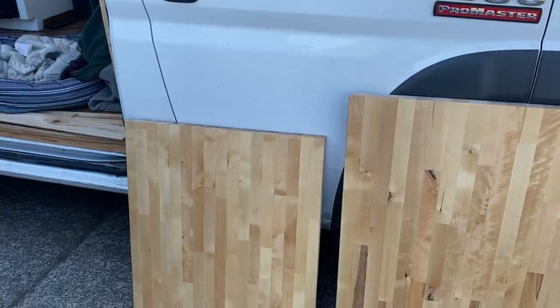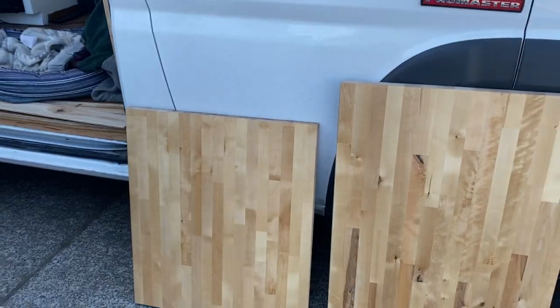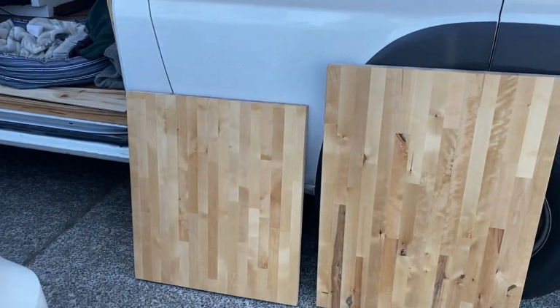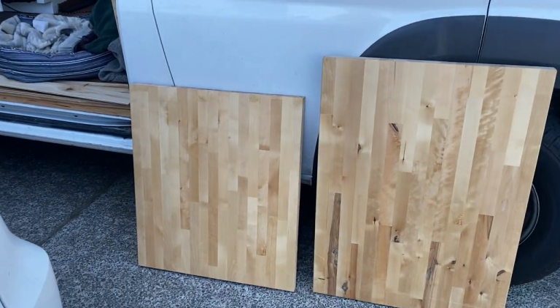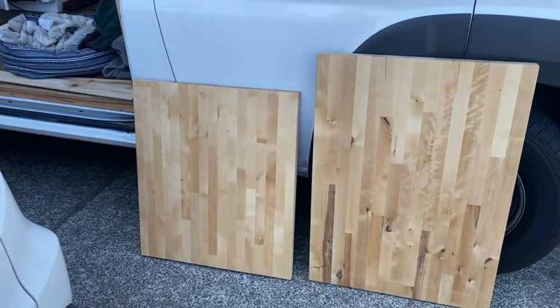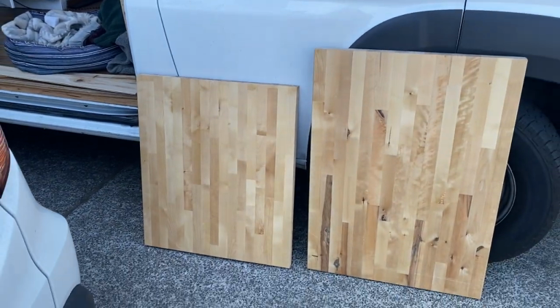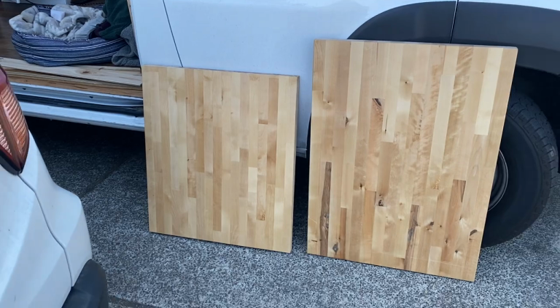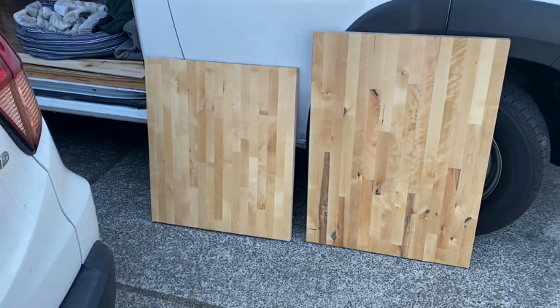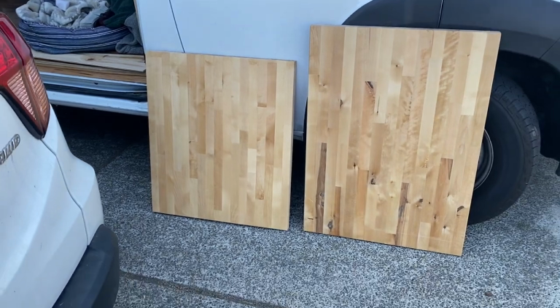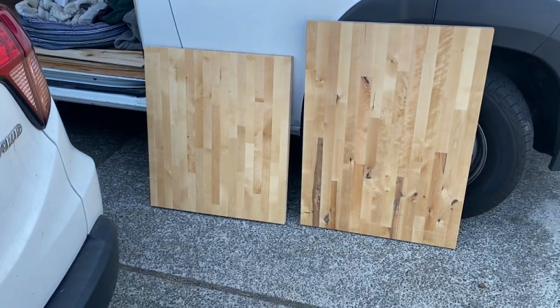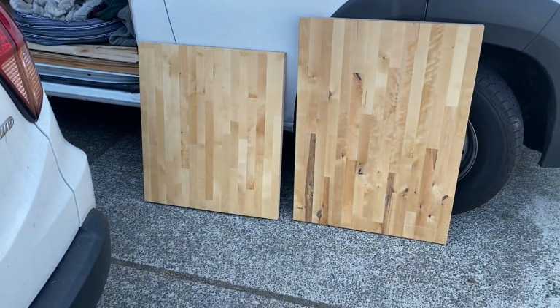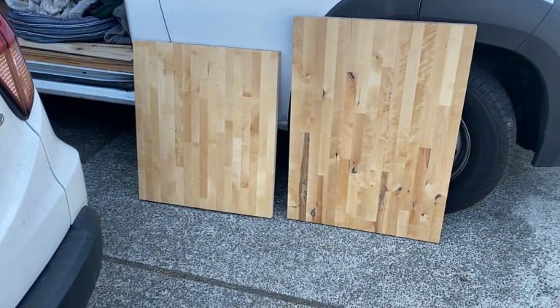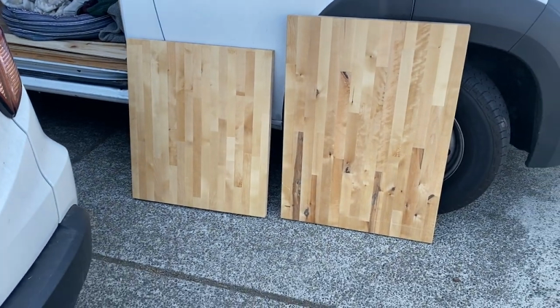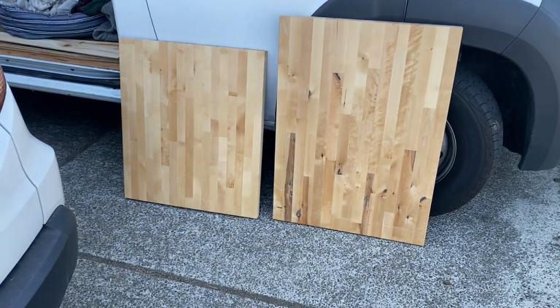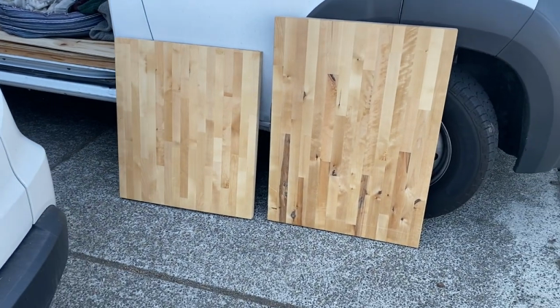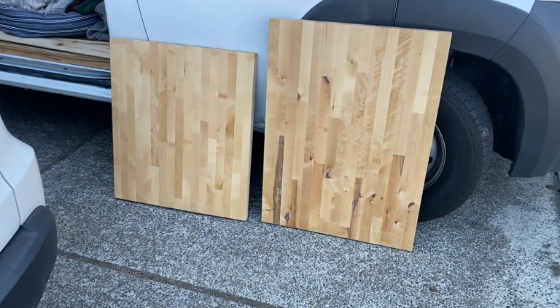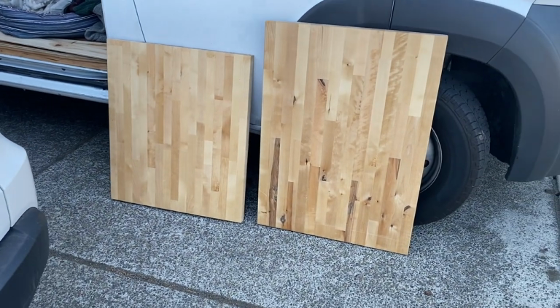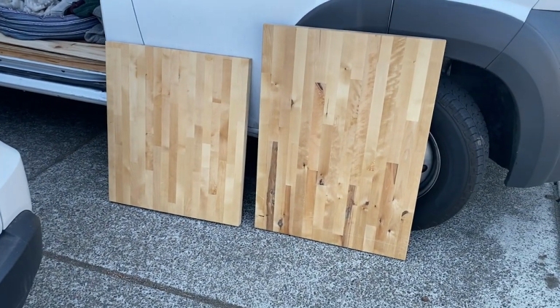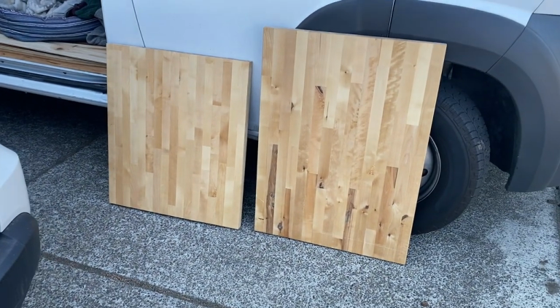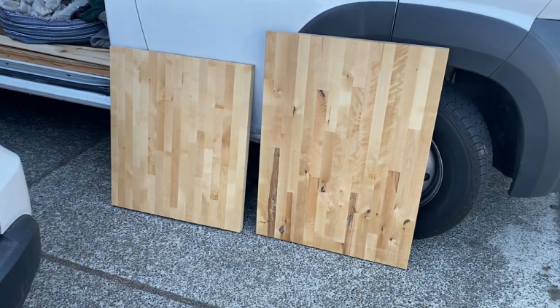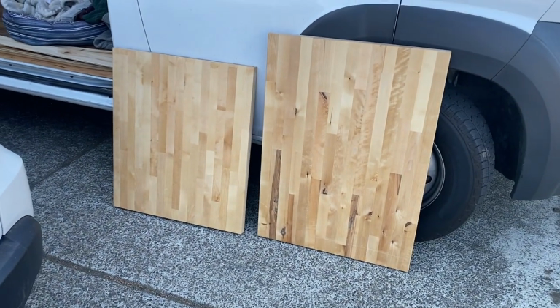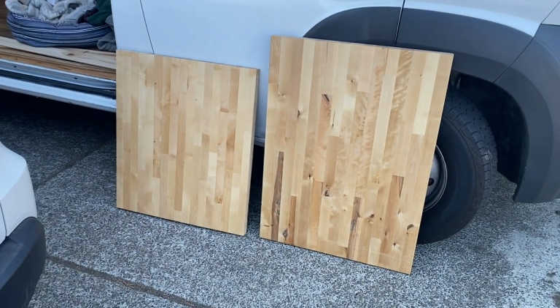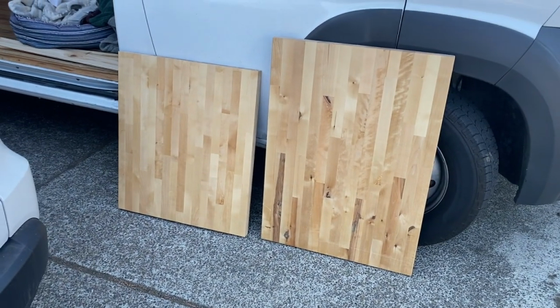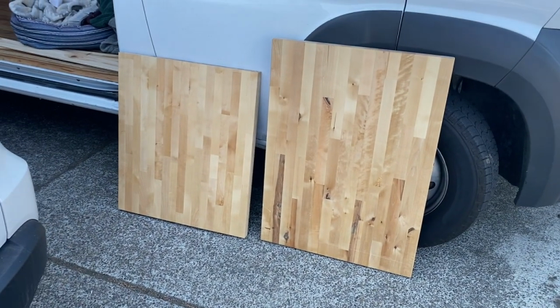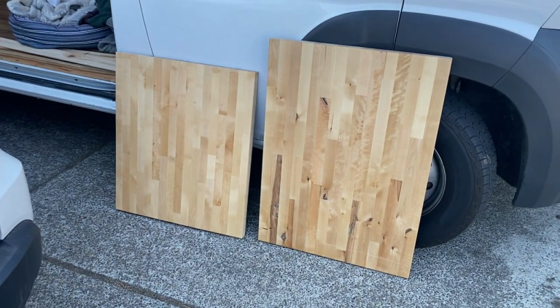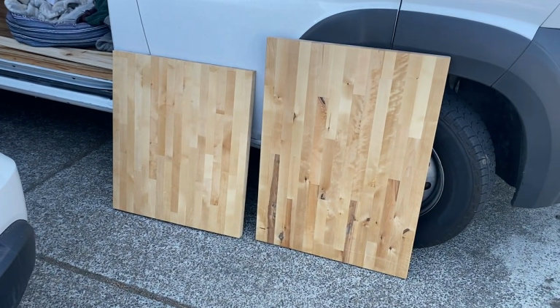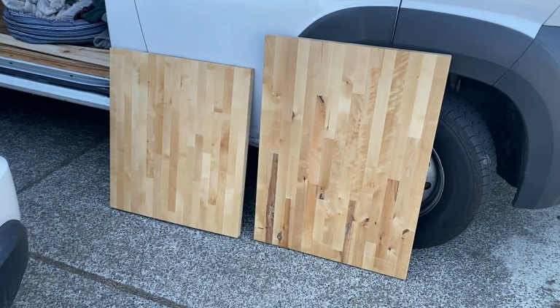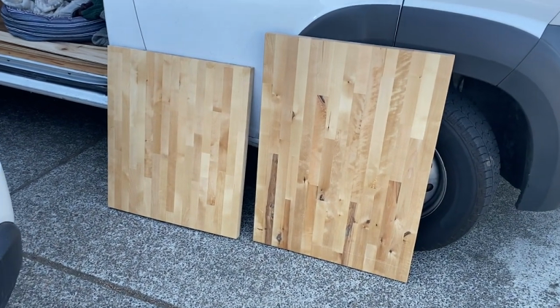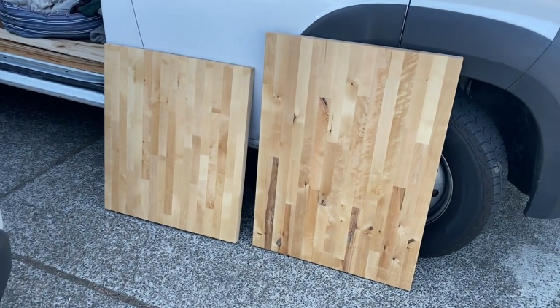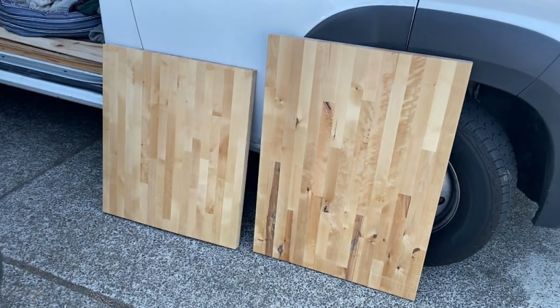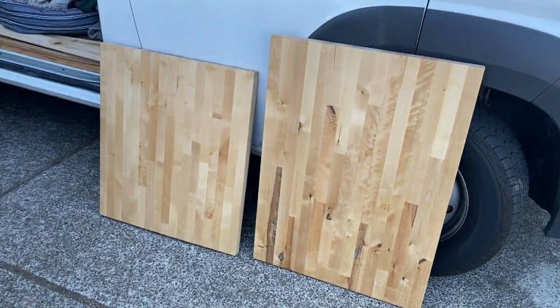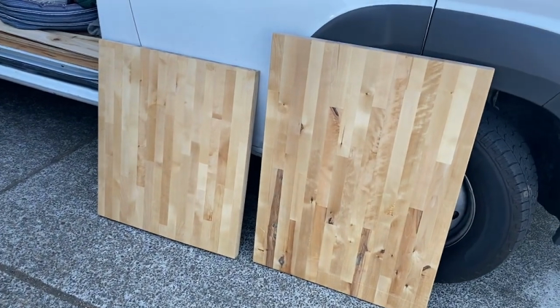I found these butcher block slabs on Facebook Marketplace, cut them to size, and am really happy with how they turned out.